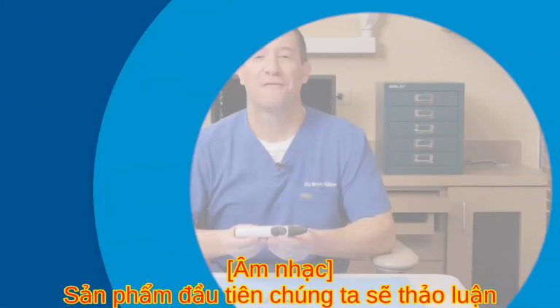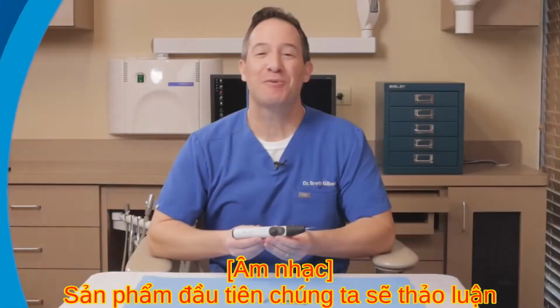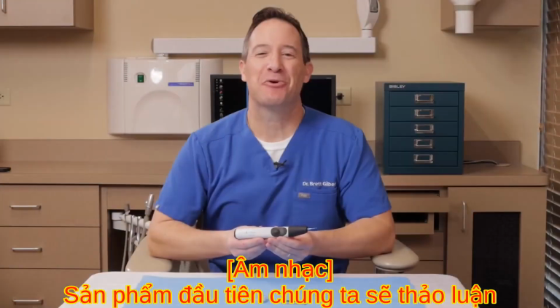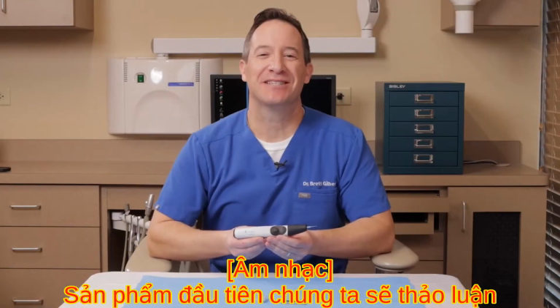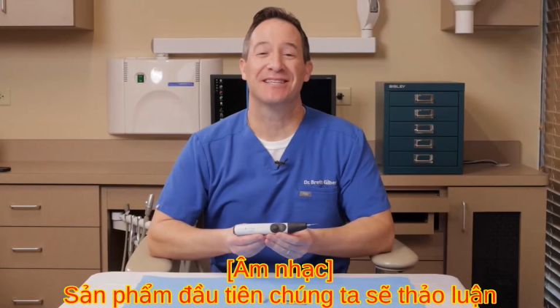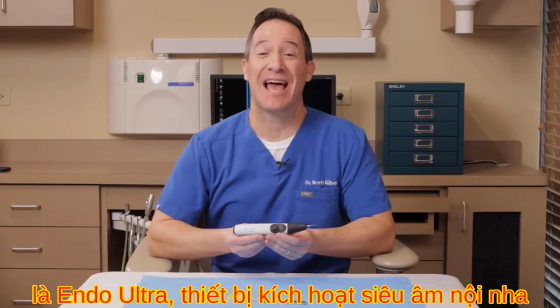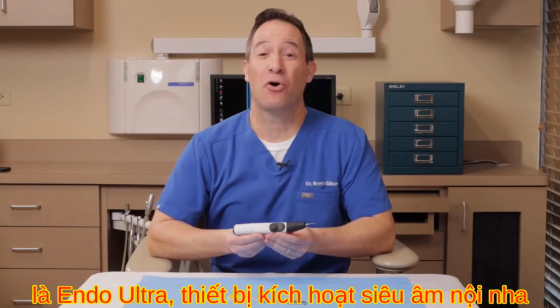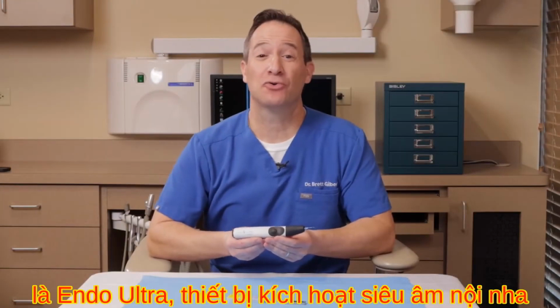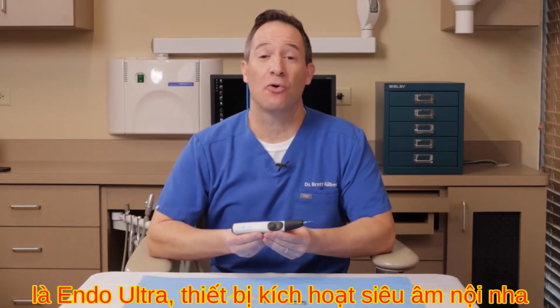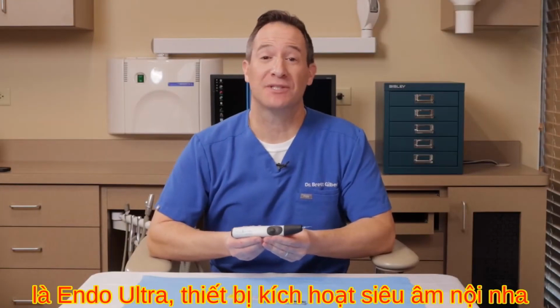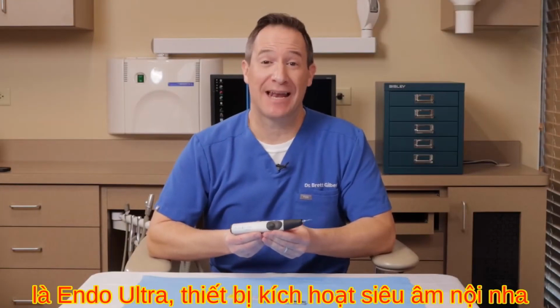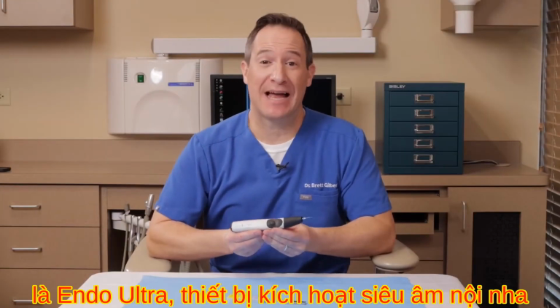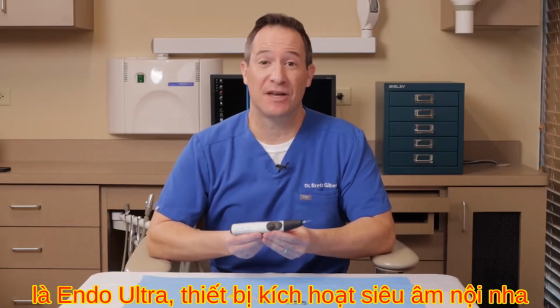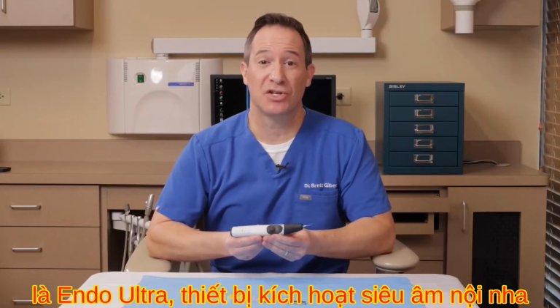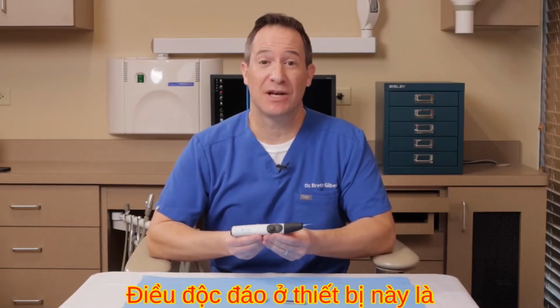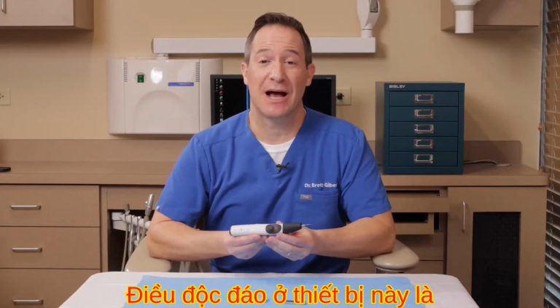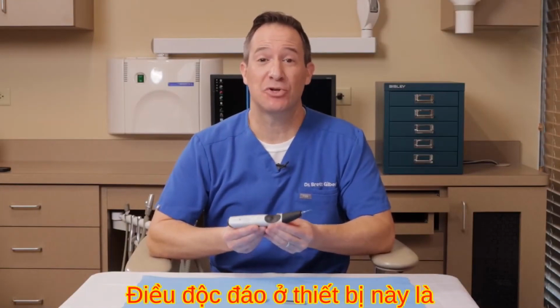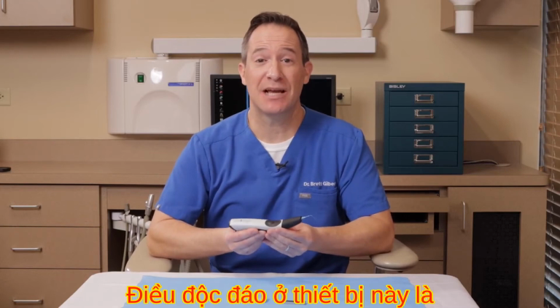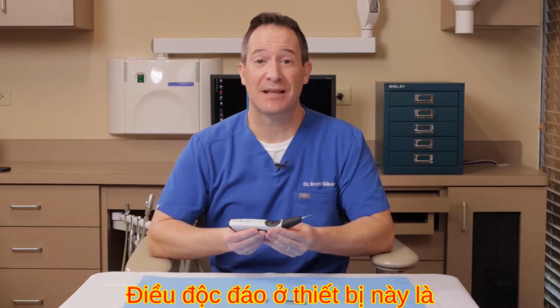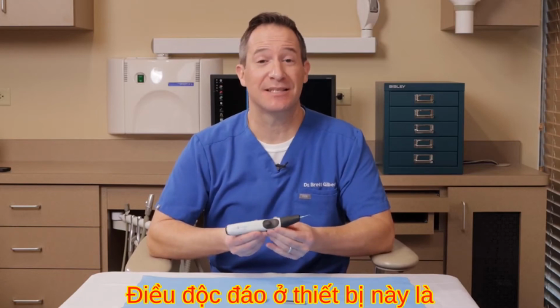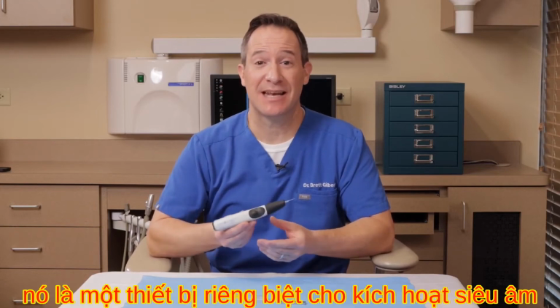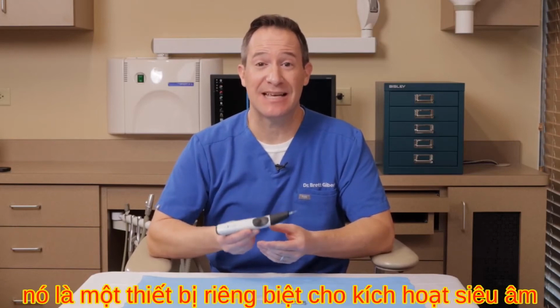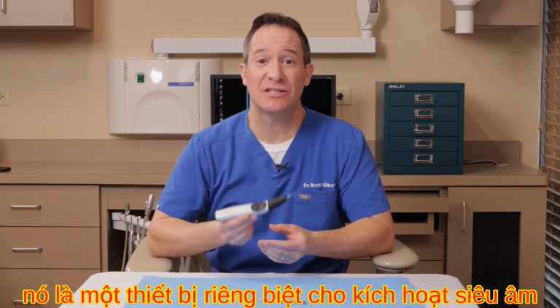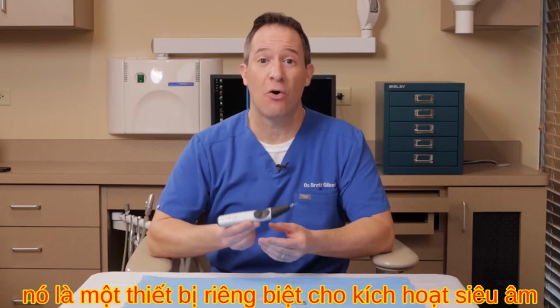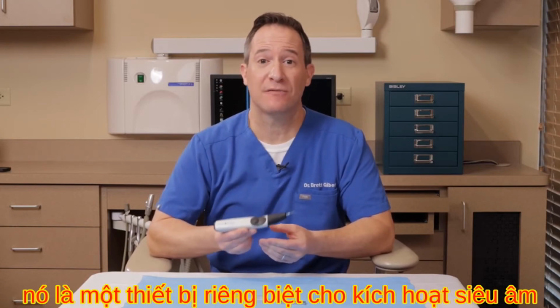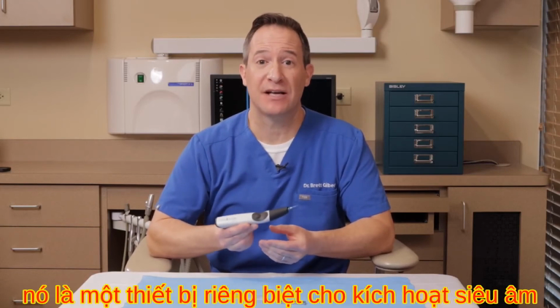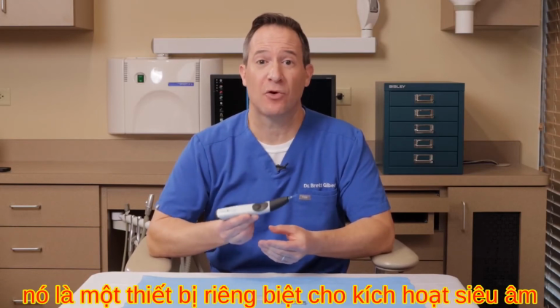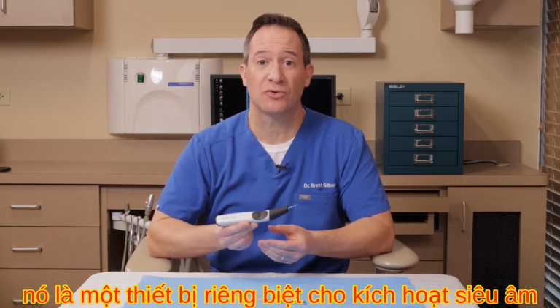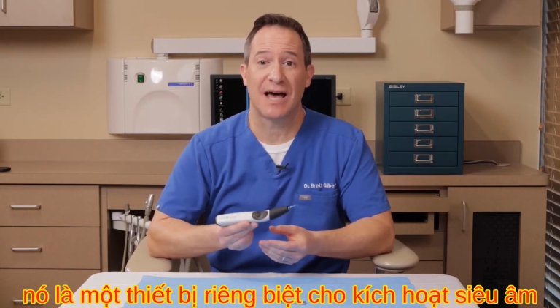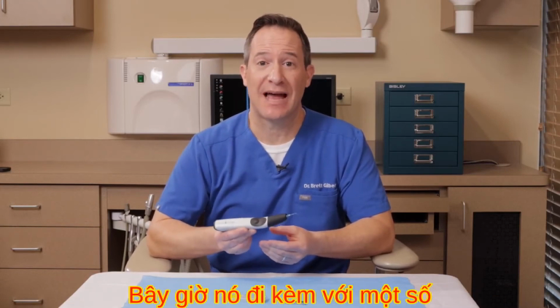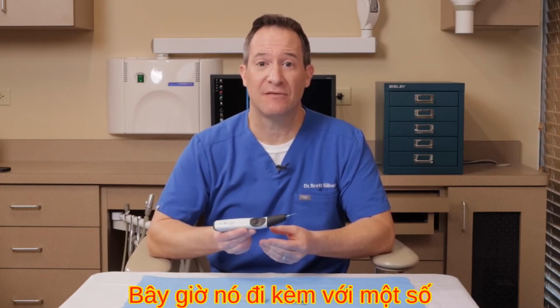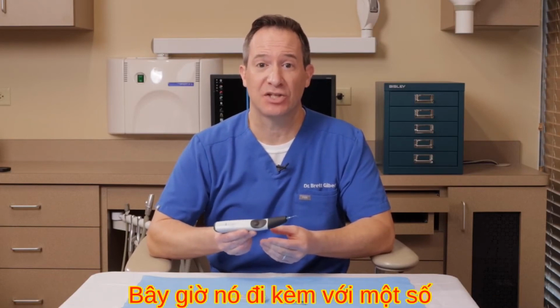The first product we're going to discuss is the Endo-Ultra ultrasonic activation unit. What's unique about this is that it is its own dedicated device for ultrasonic activation.